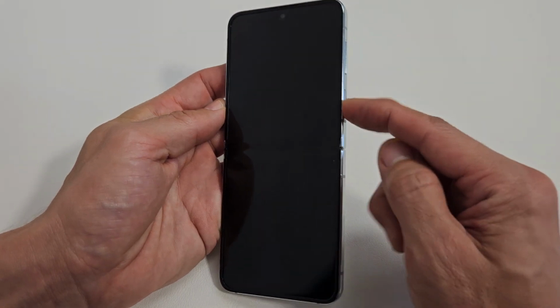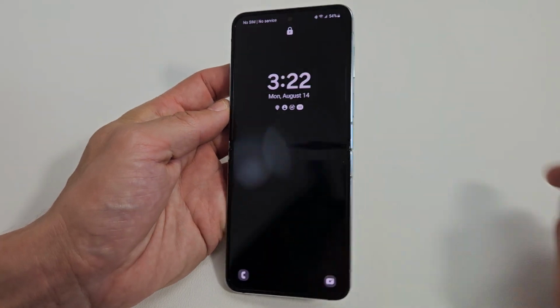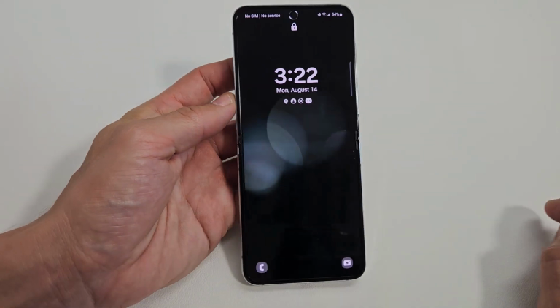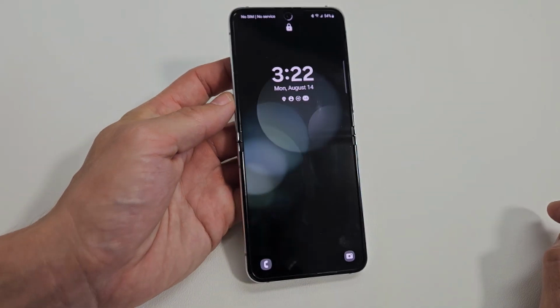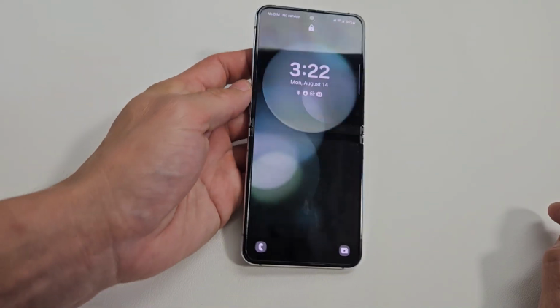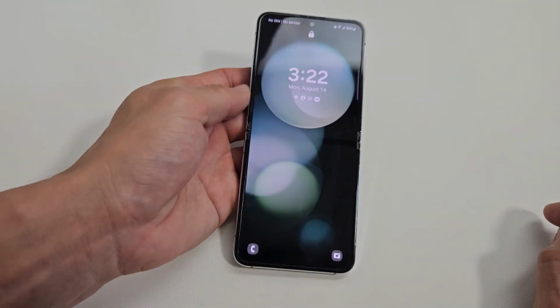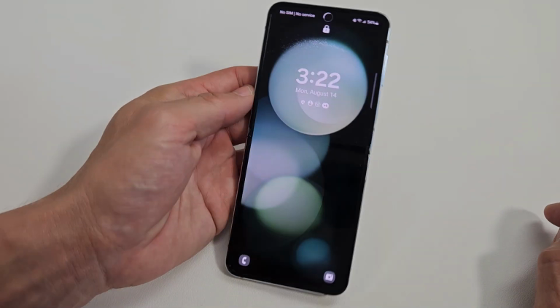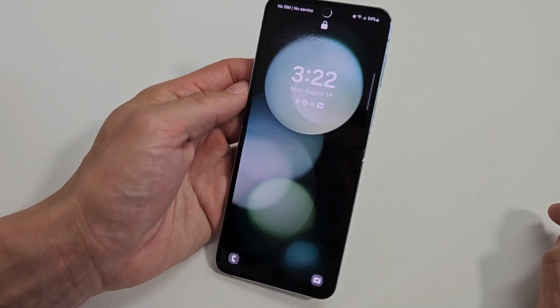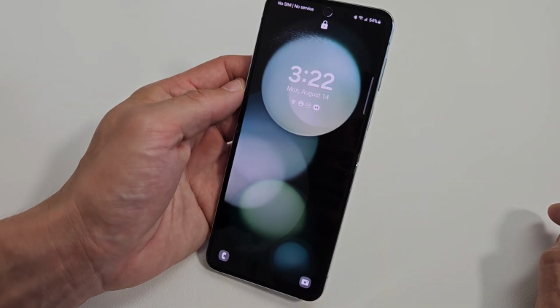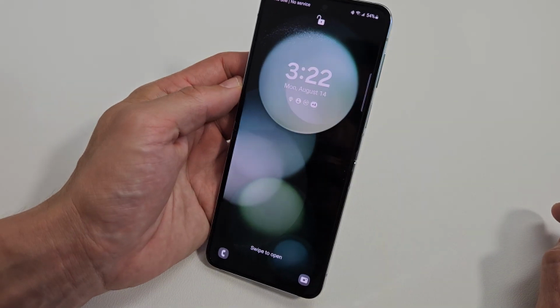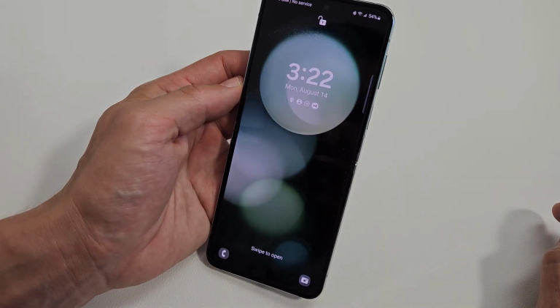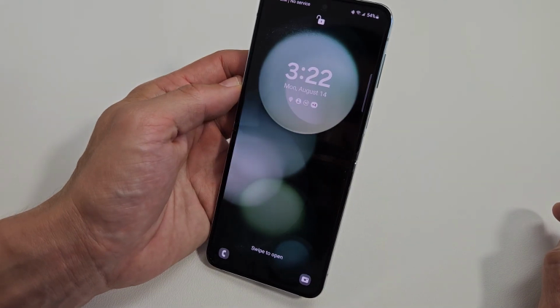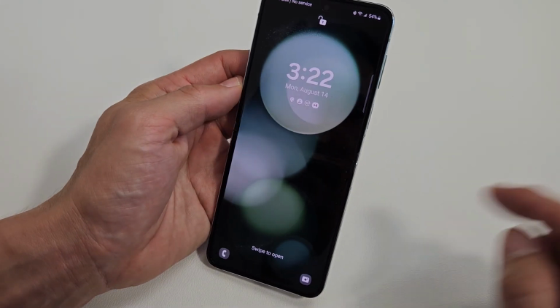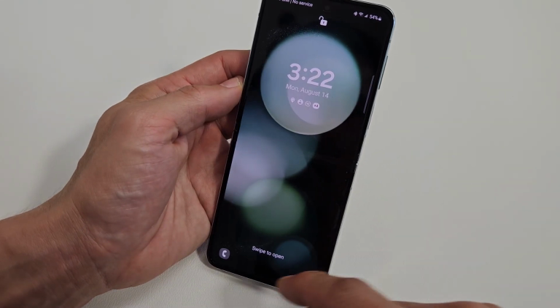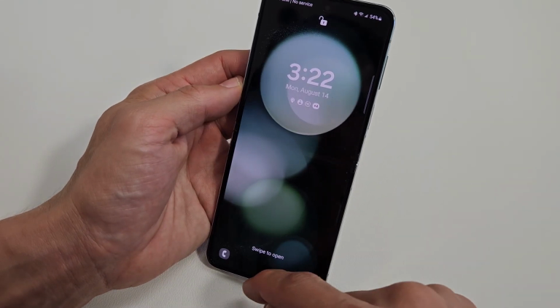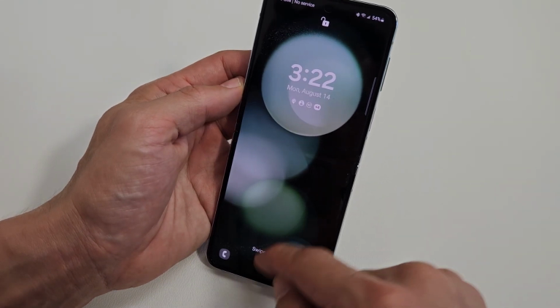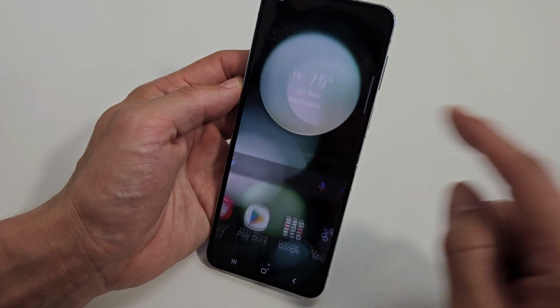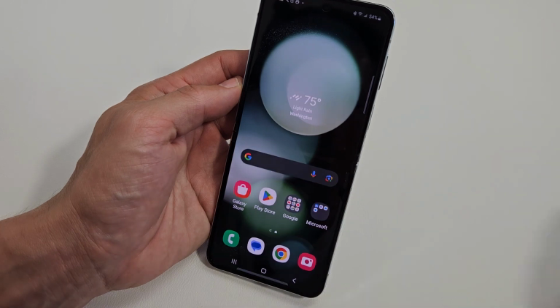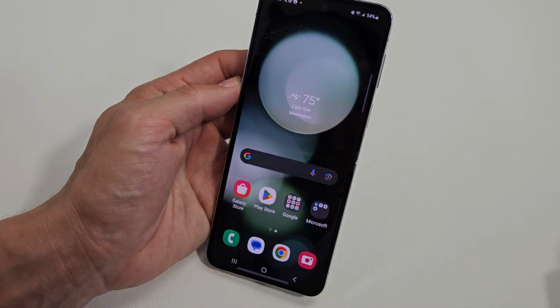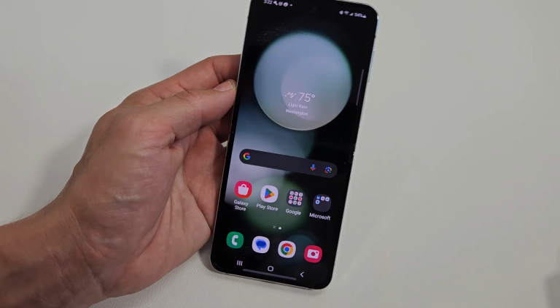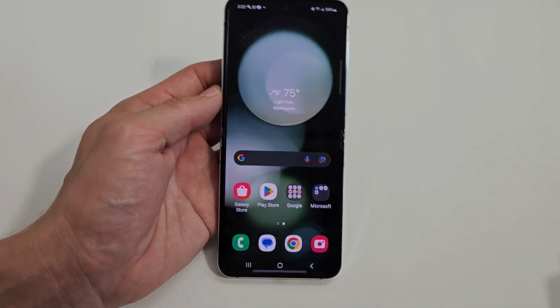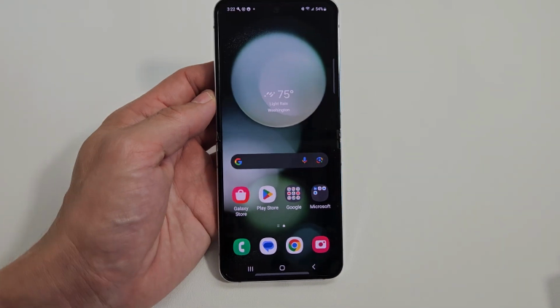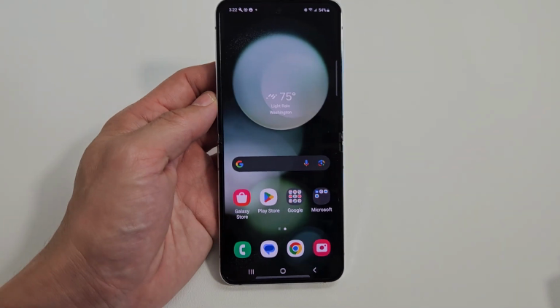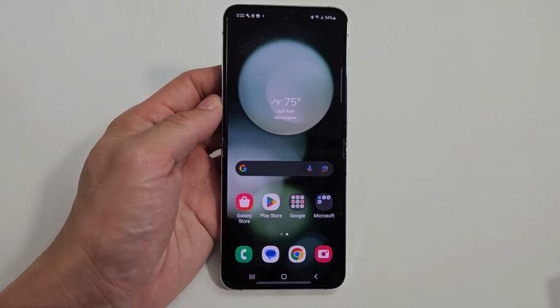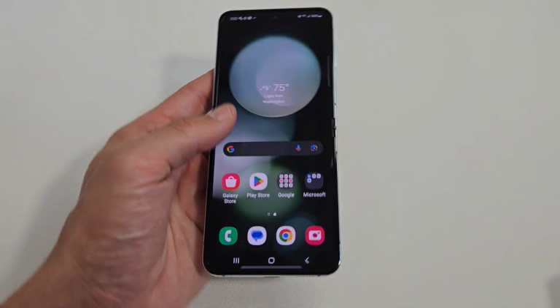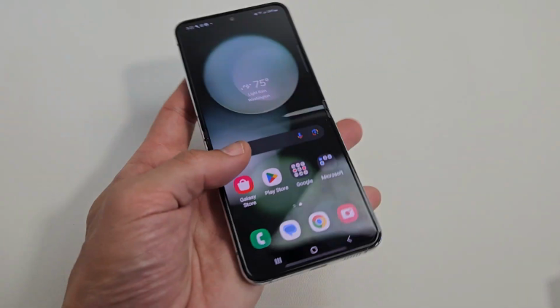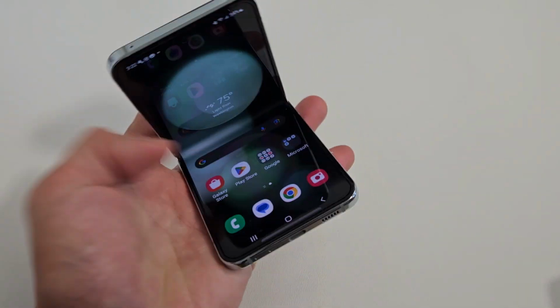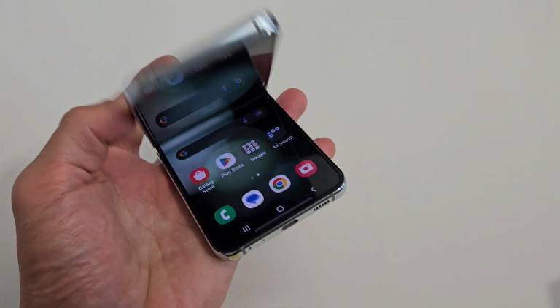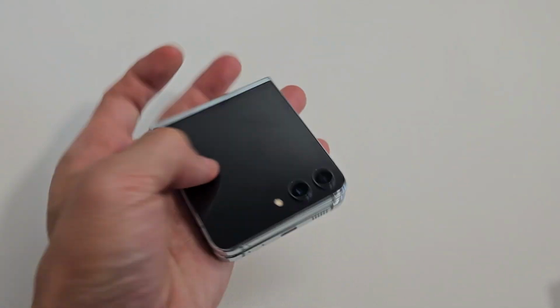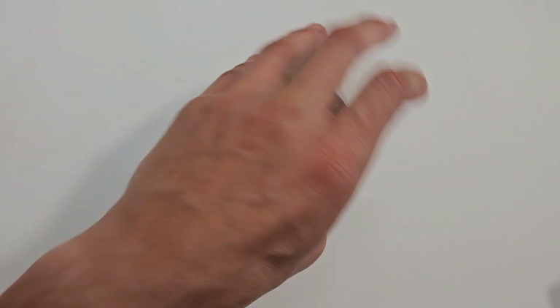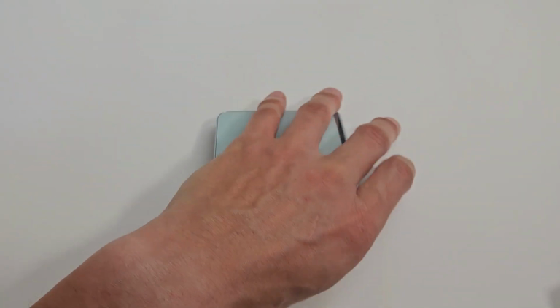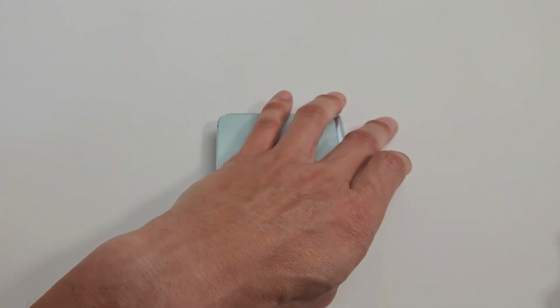What we can do is just look at it and swipe up at the same time, and we're in business. Pretty simple.